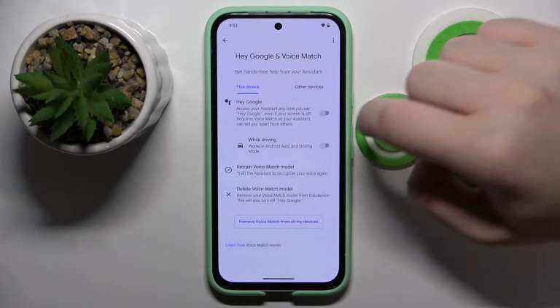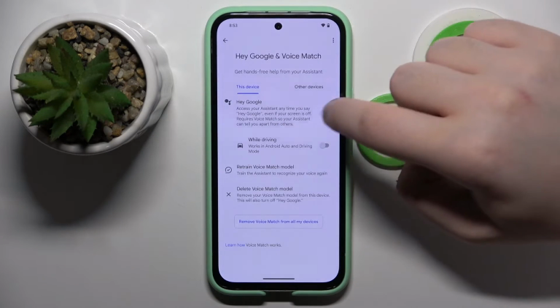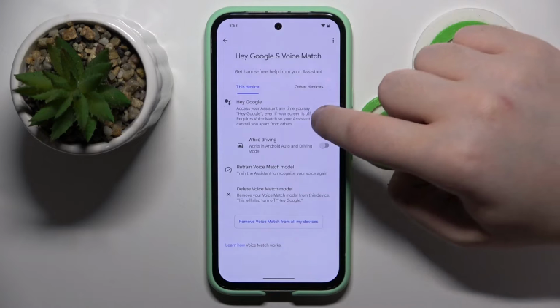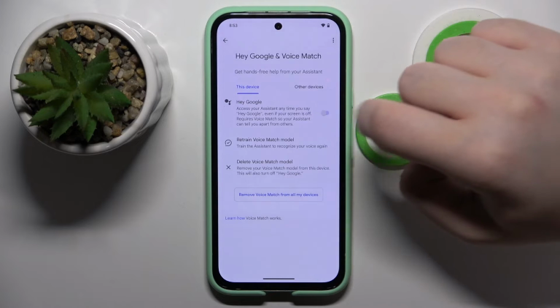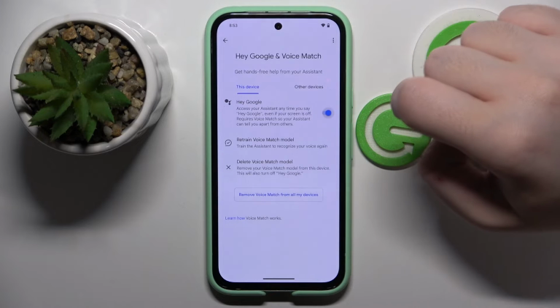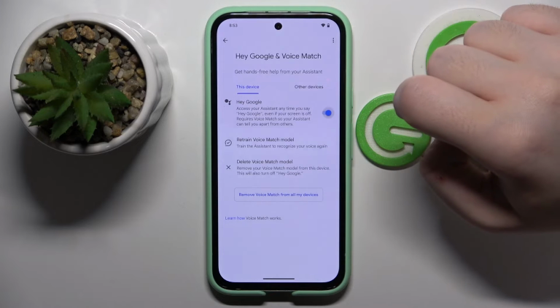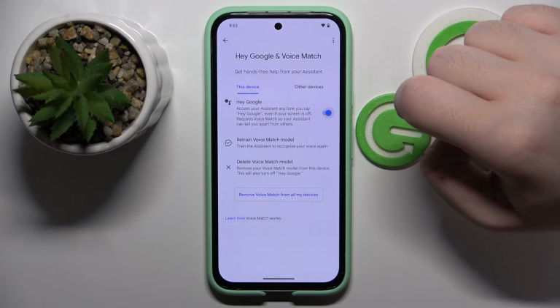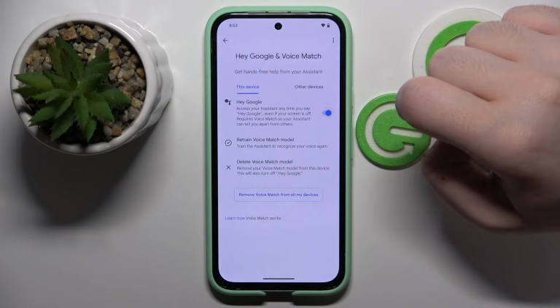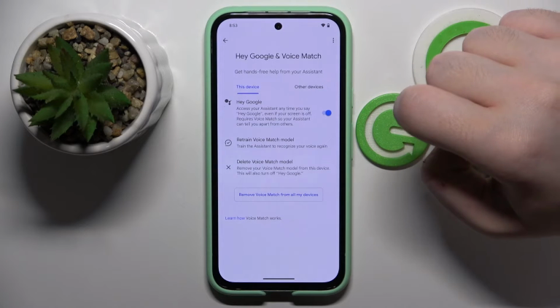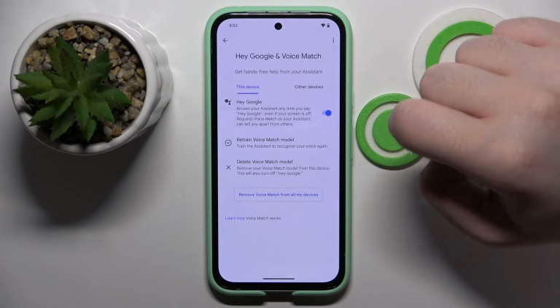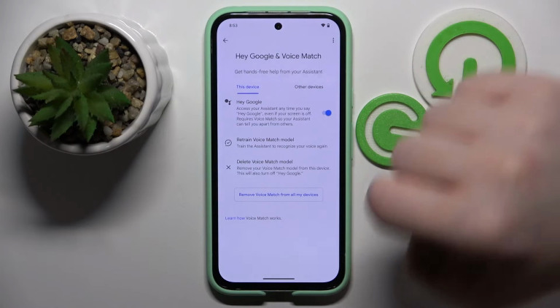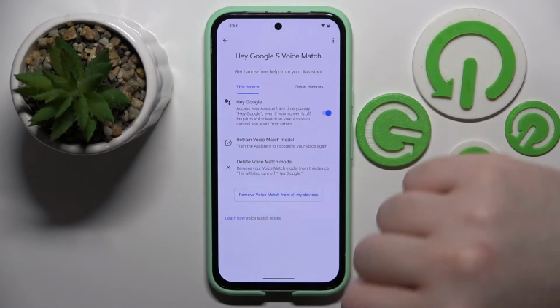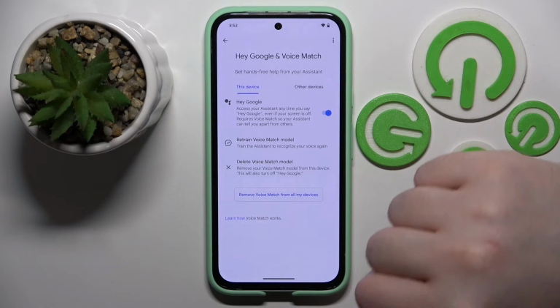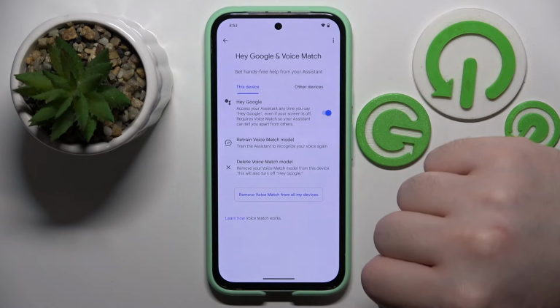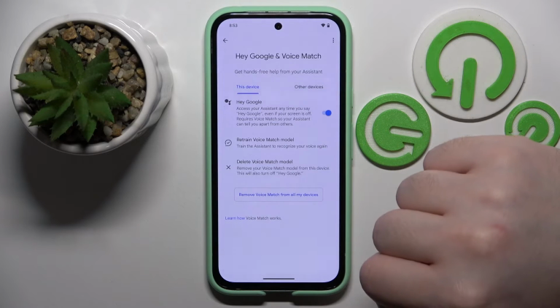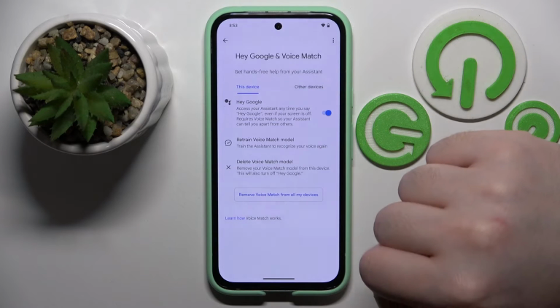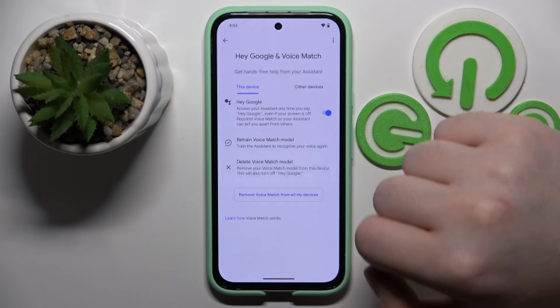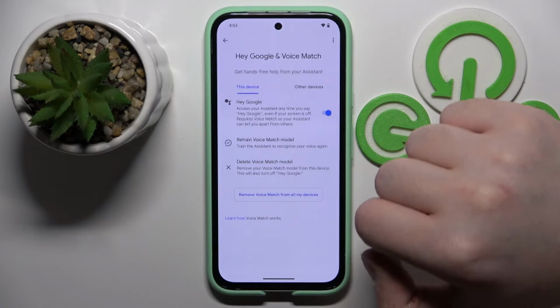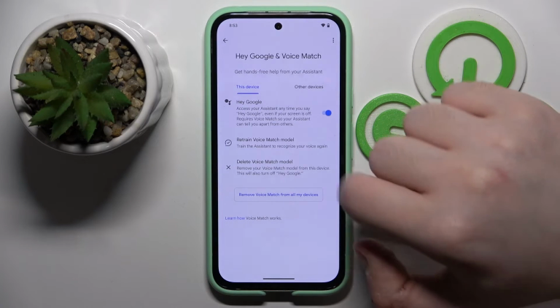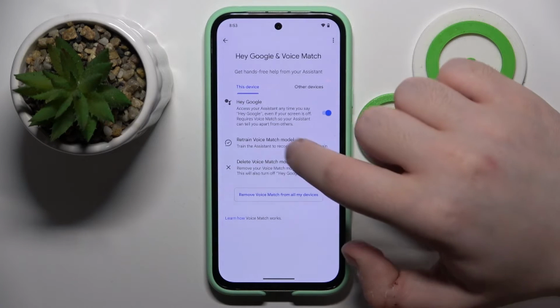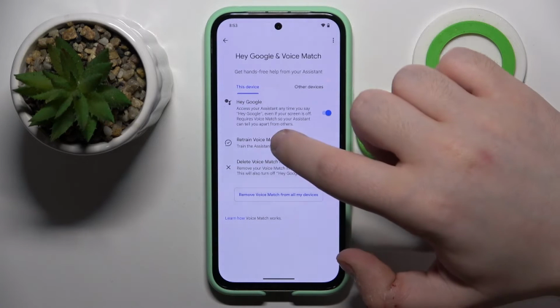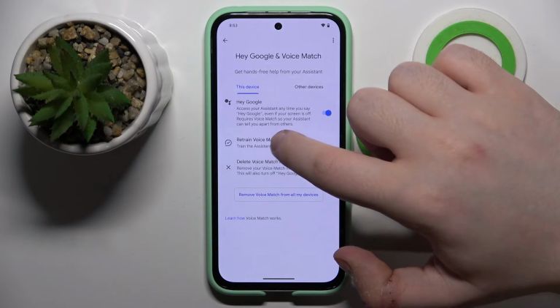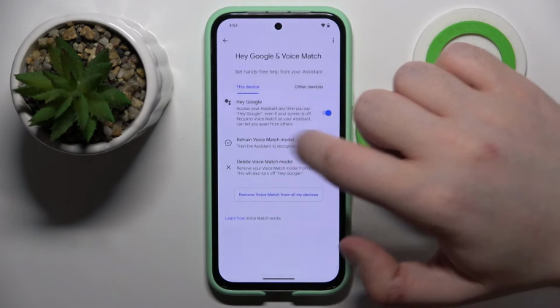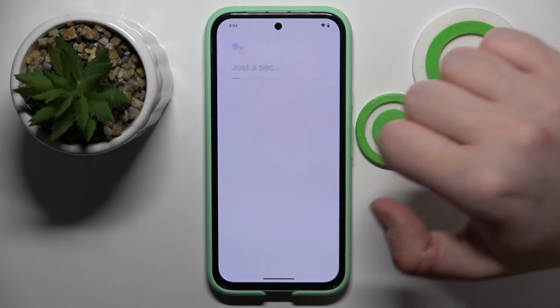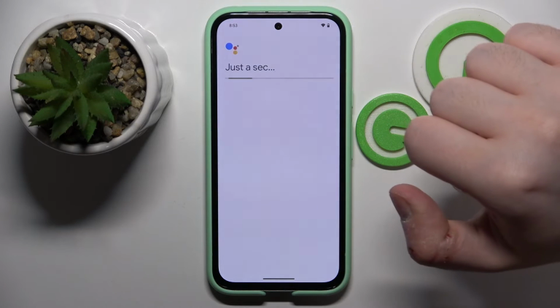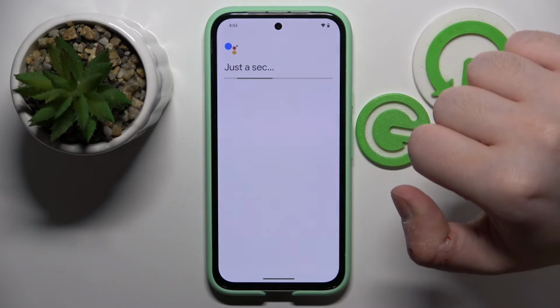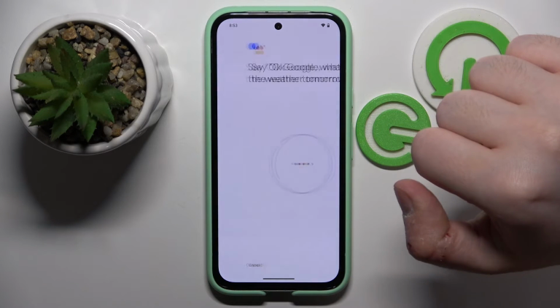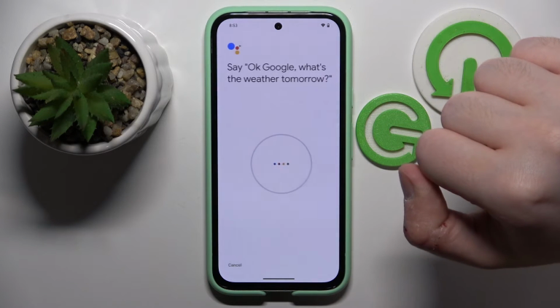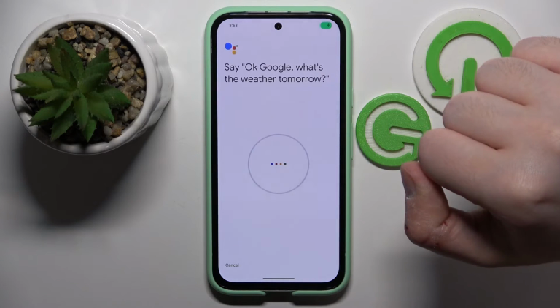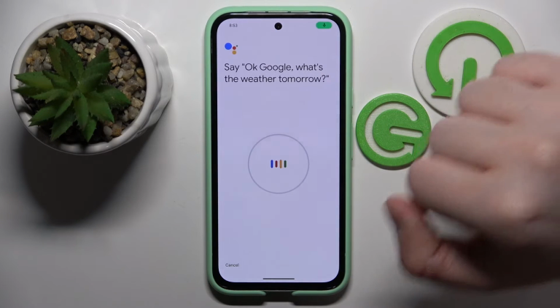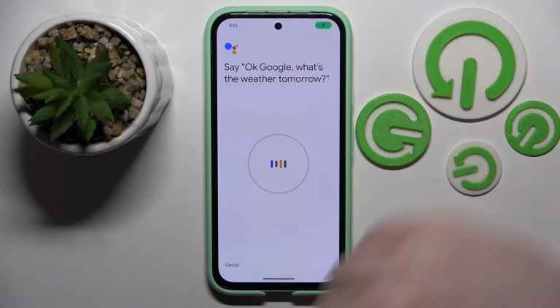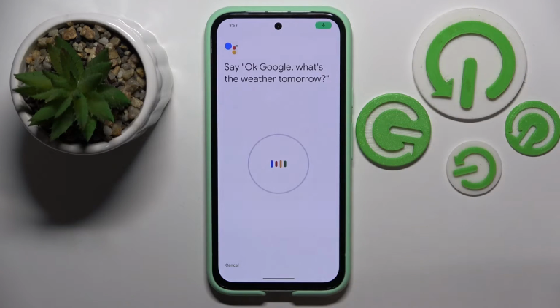Now click here on Hey Google to enable your Hey Google option and then click on retrain your VoiceMatch model.